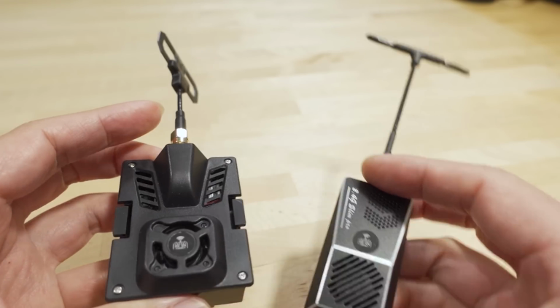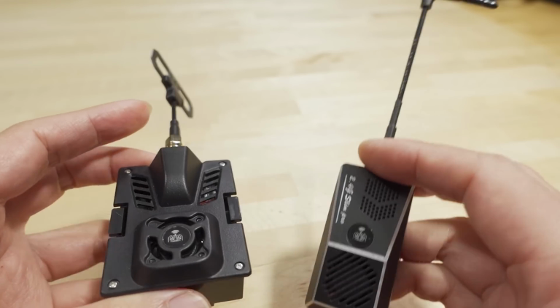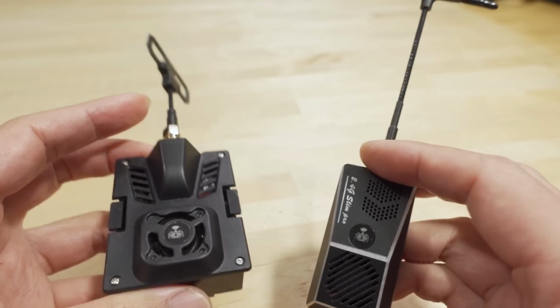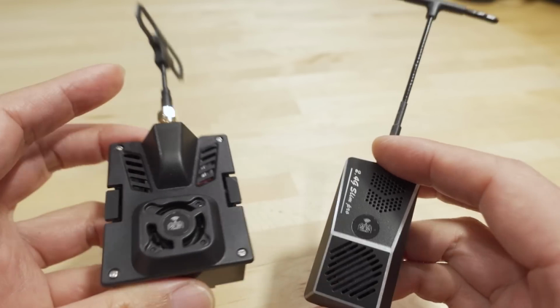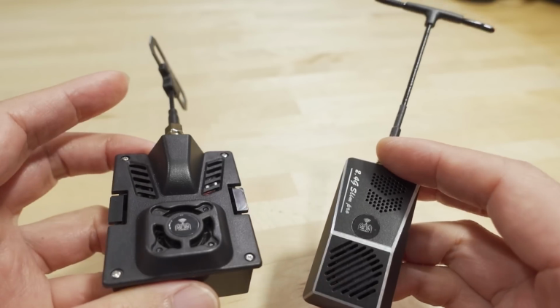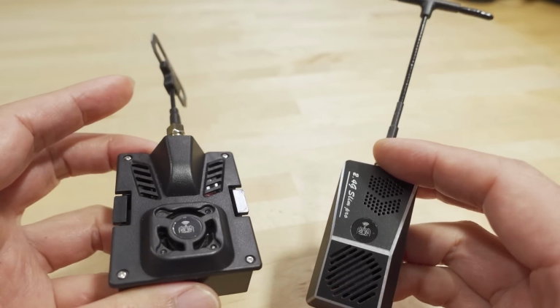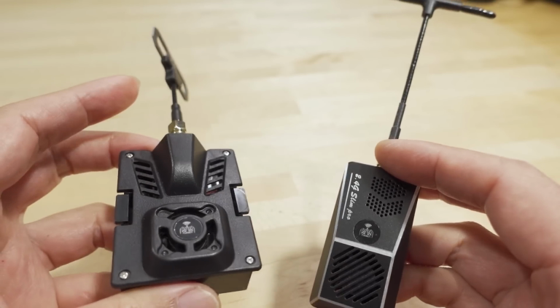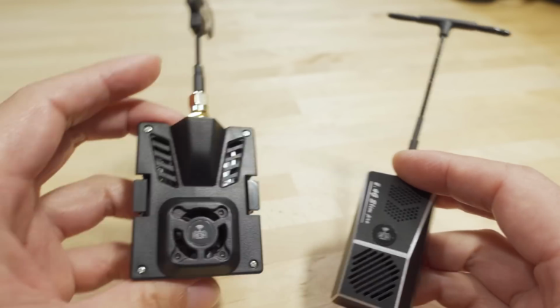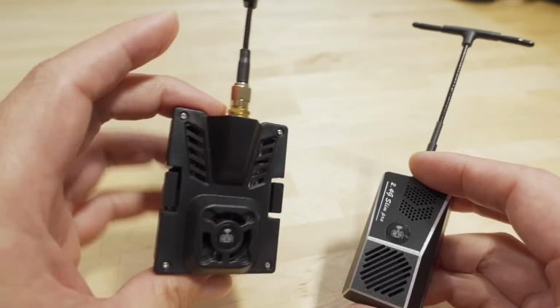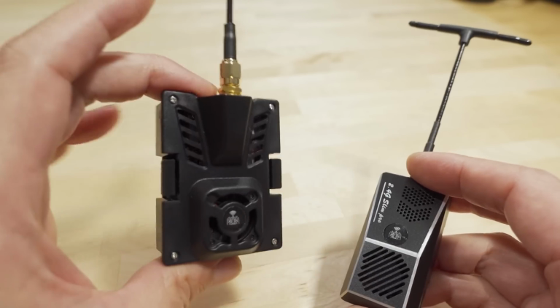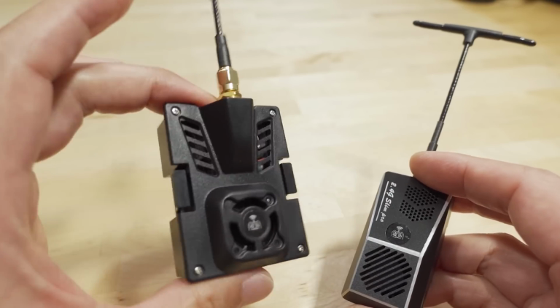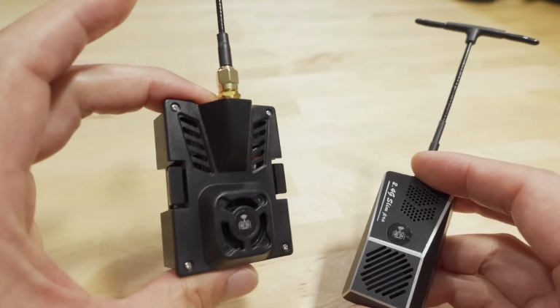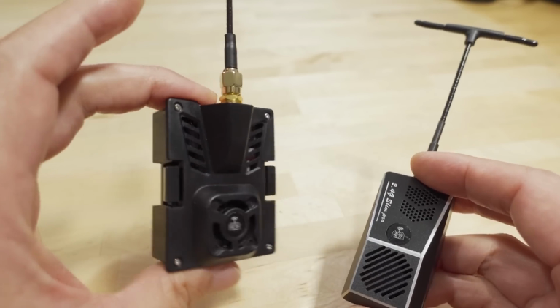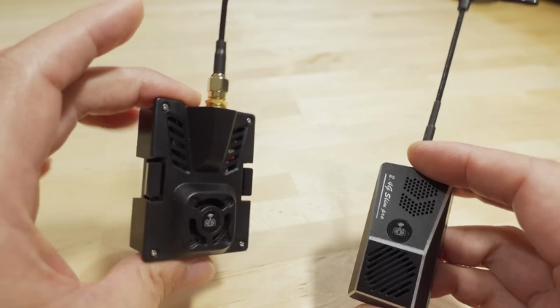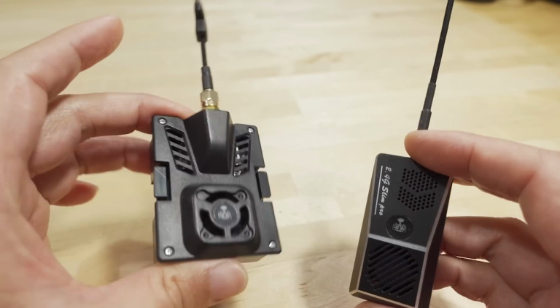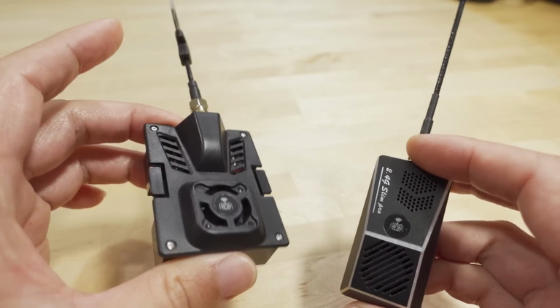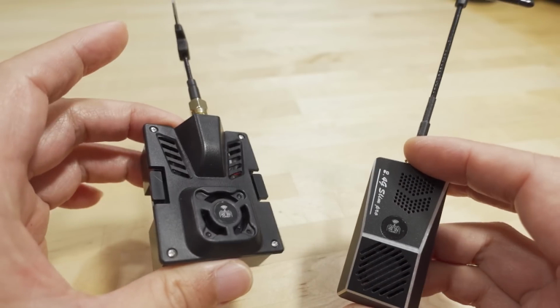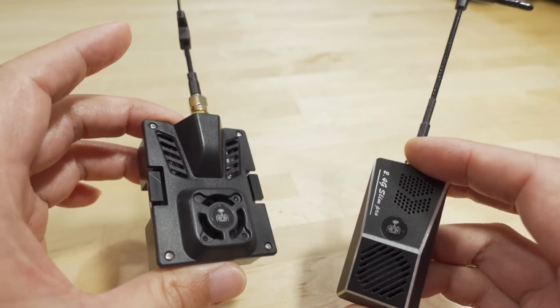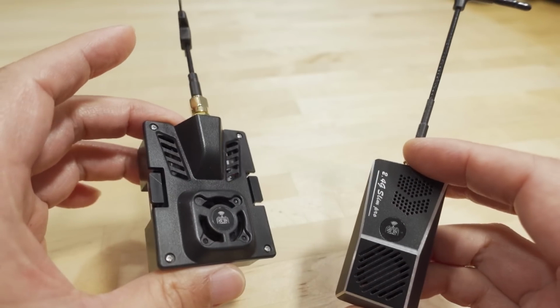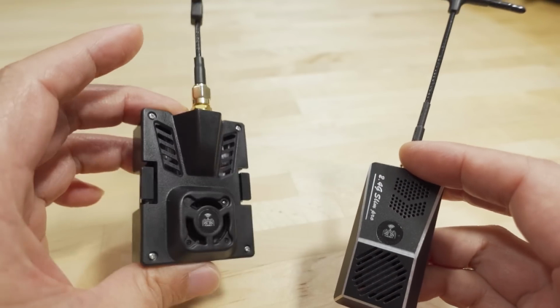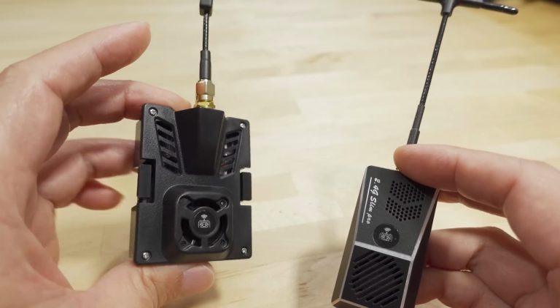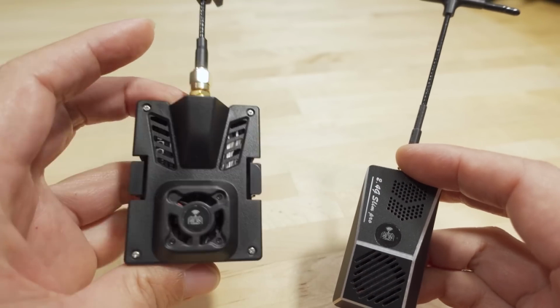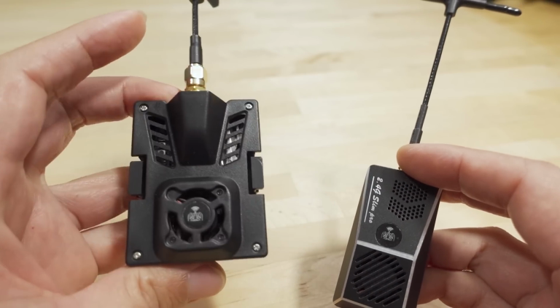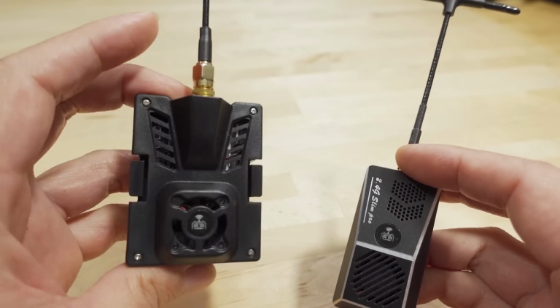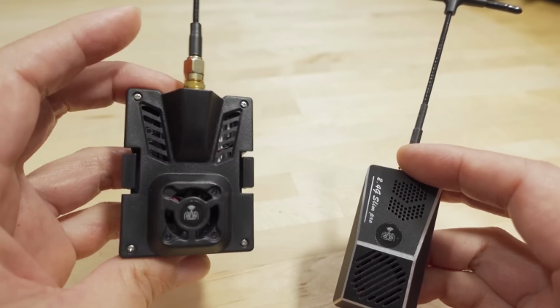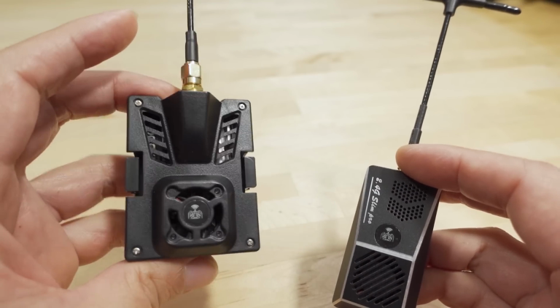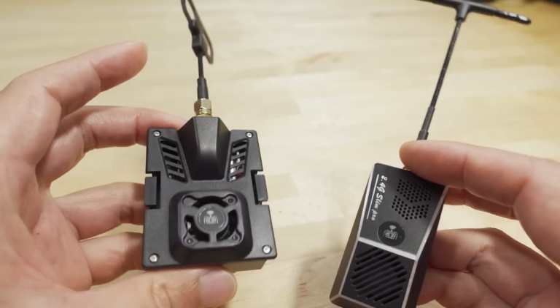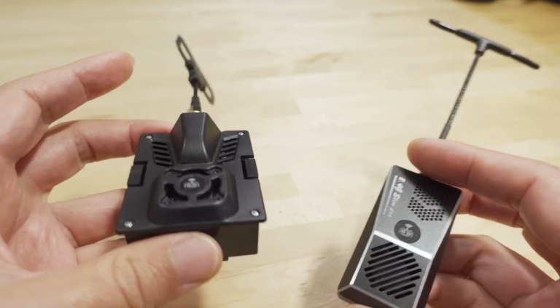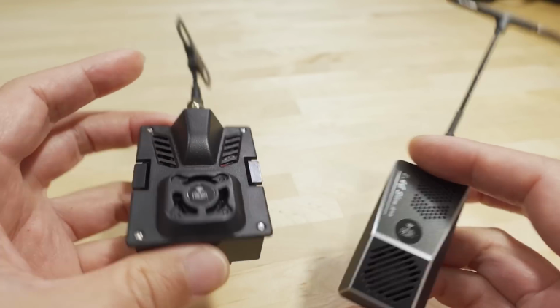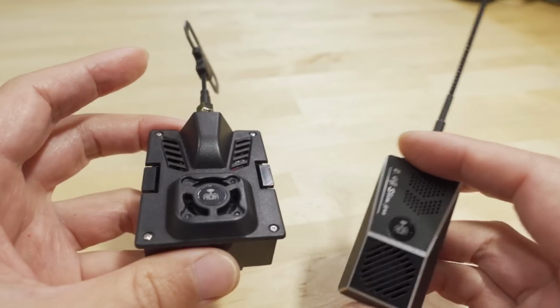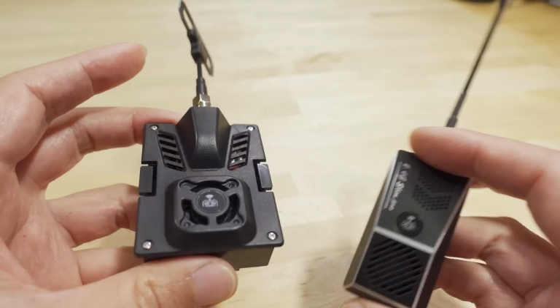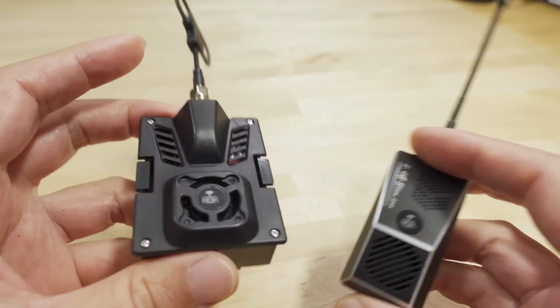Unless you're really looking for super long range, I'd probably just go for the micro version. They're both one watt, so you'll probably get the new antenna anyway.